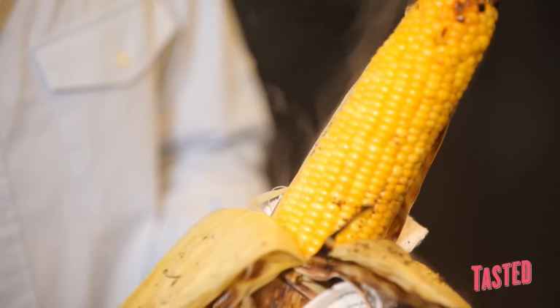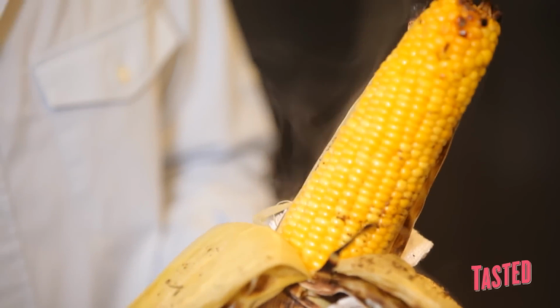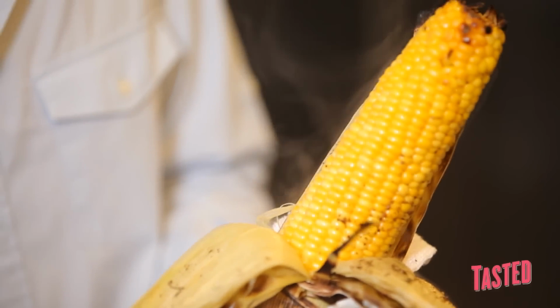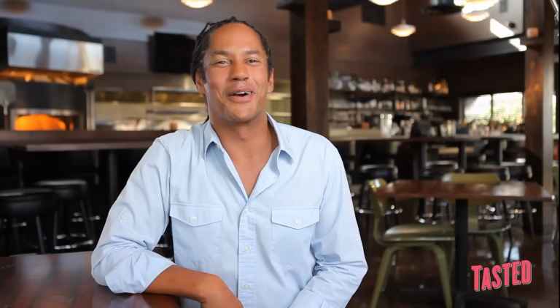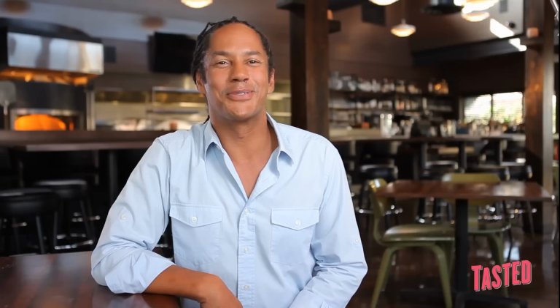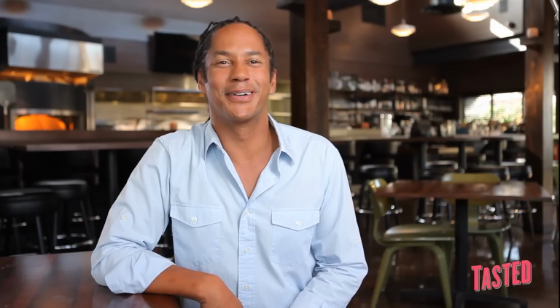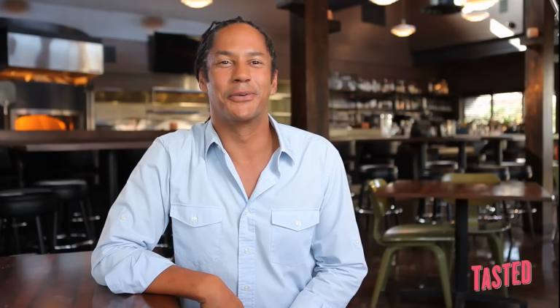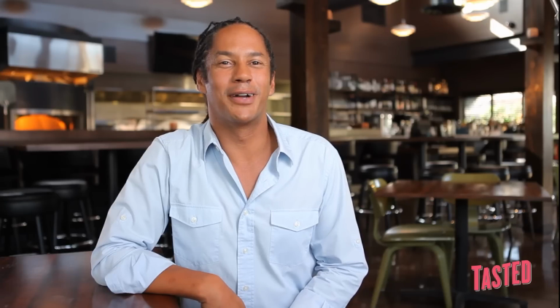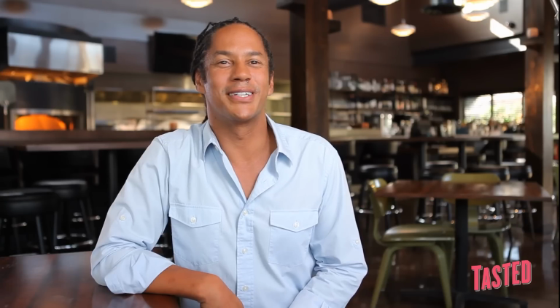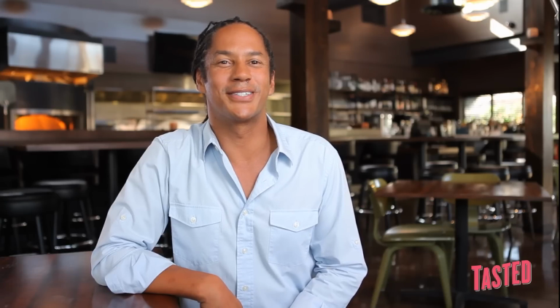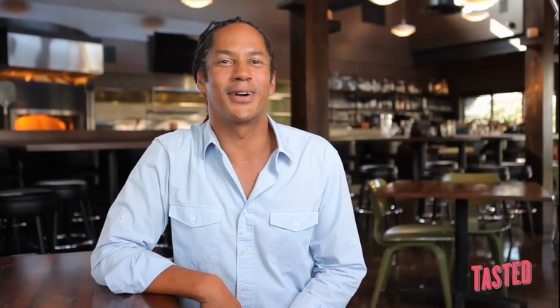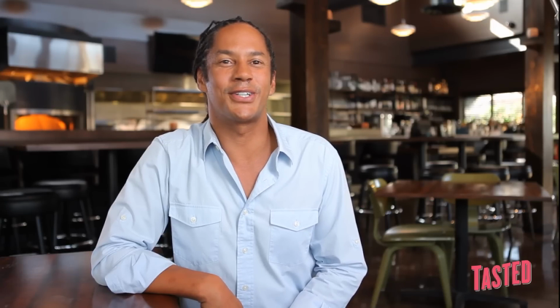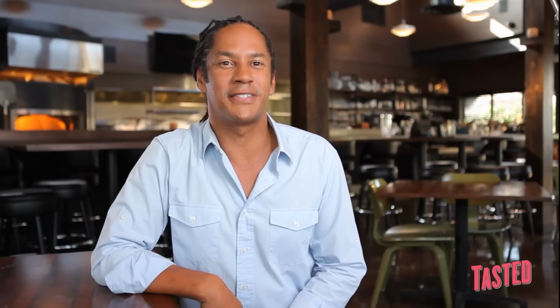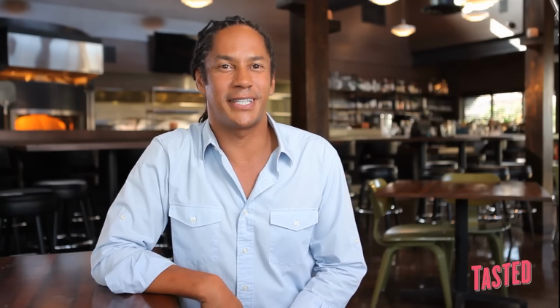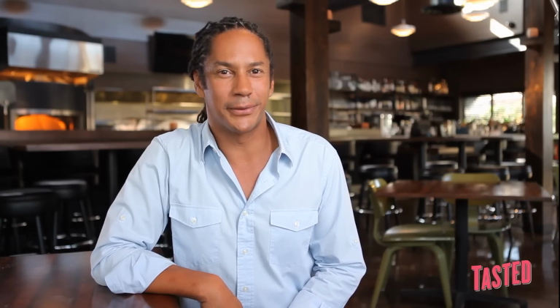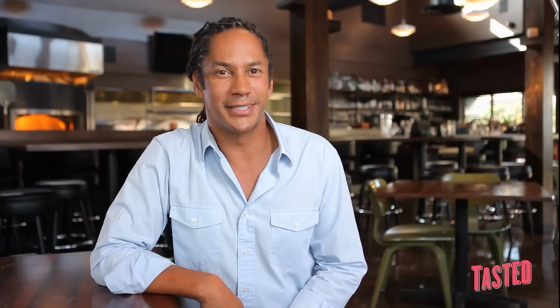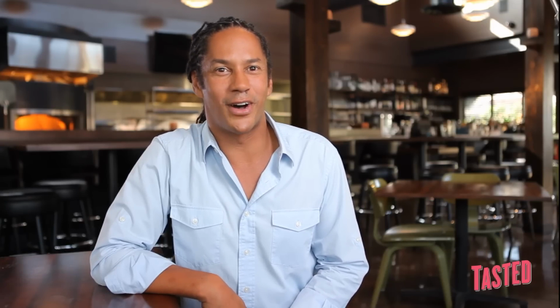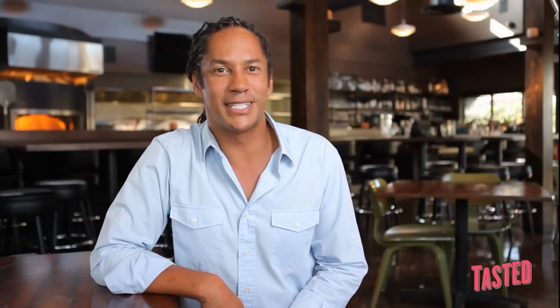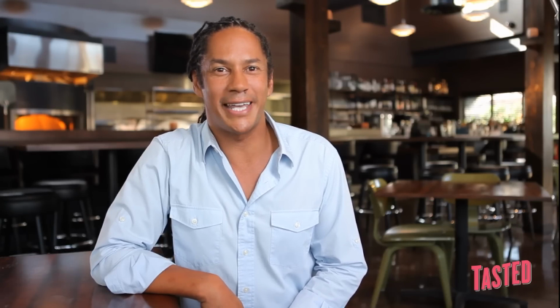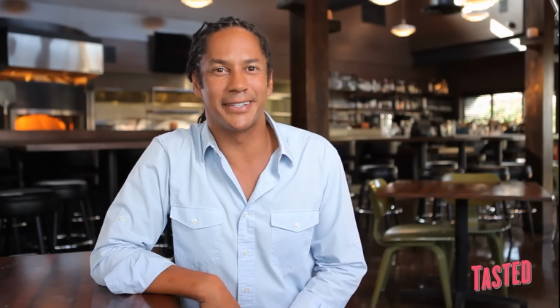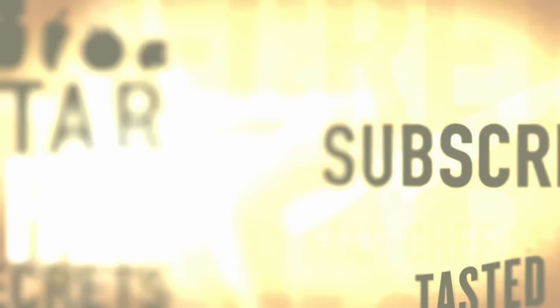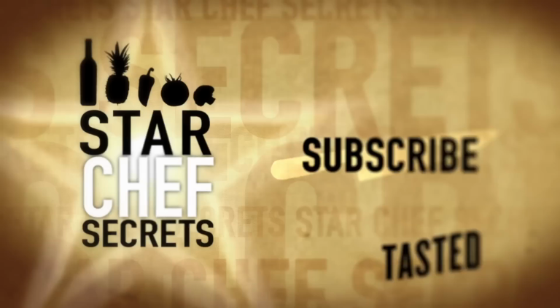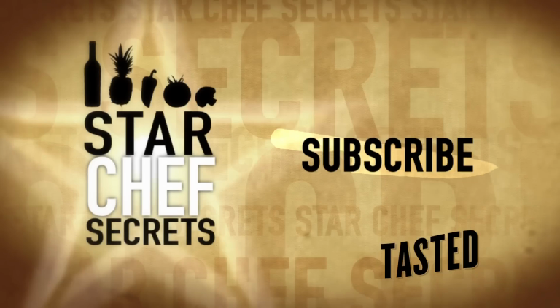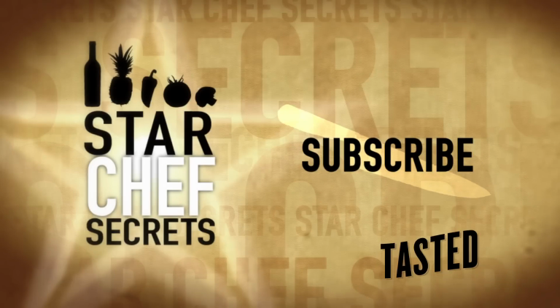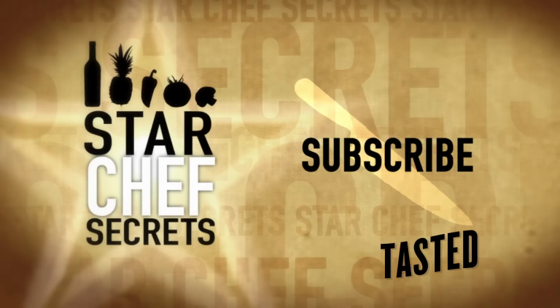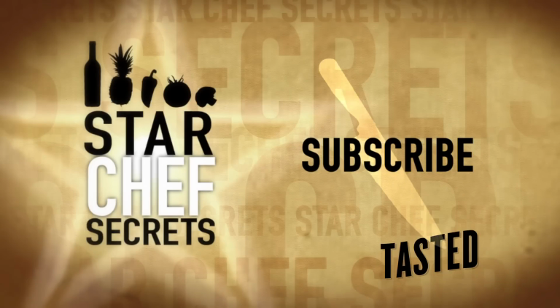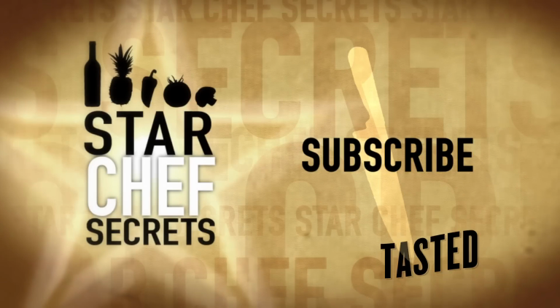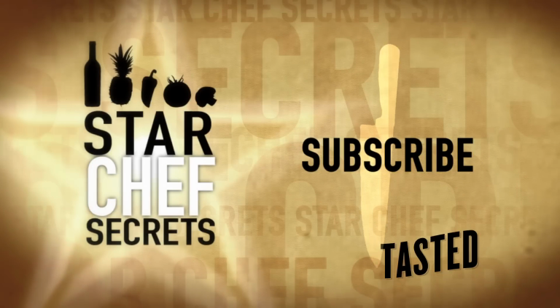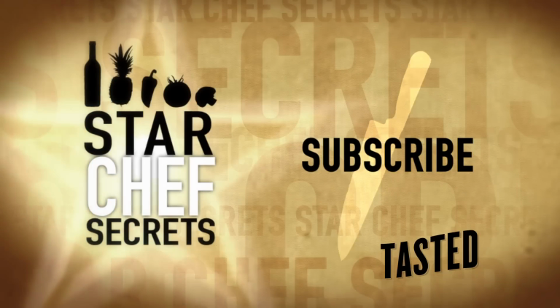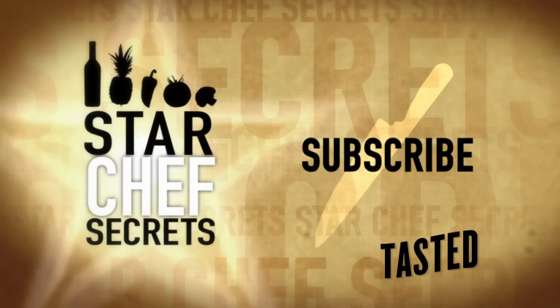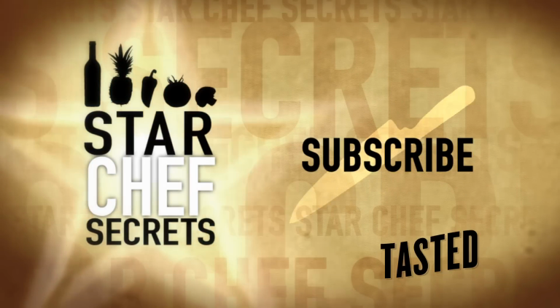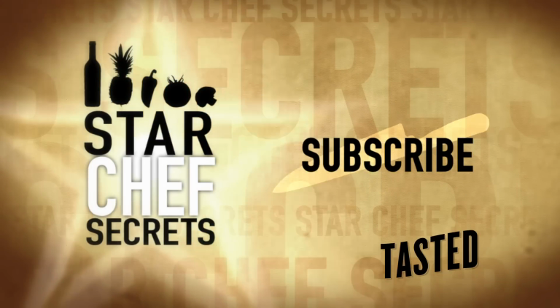I'm Govan Armstrong and you're watching Star Chef Secrets on Tasted. Be sure to click to subscribe.